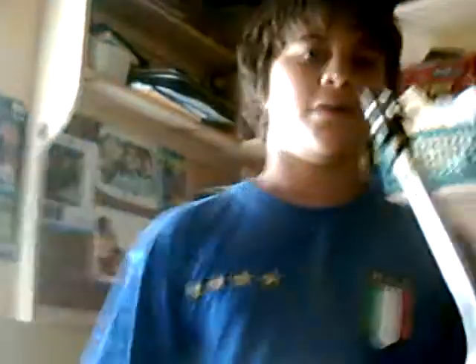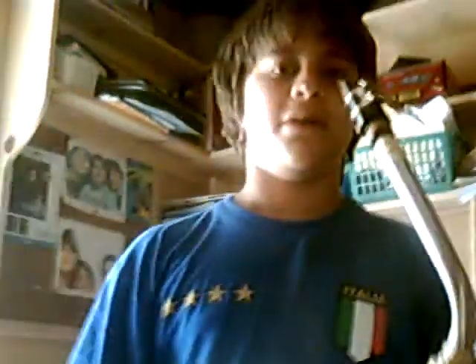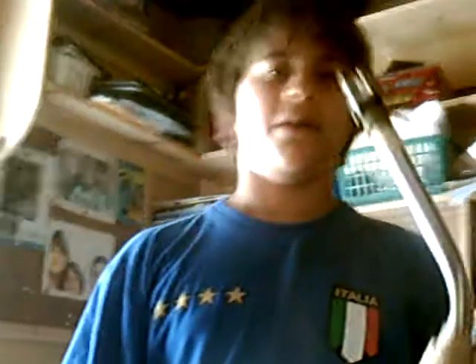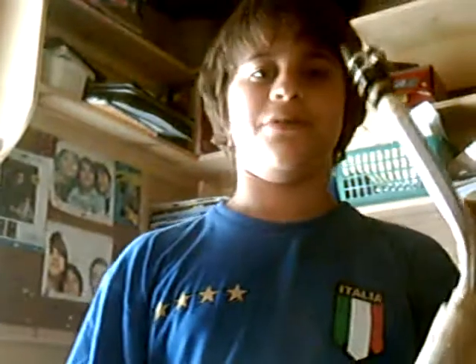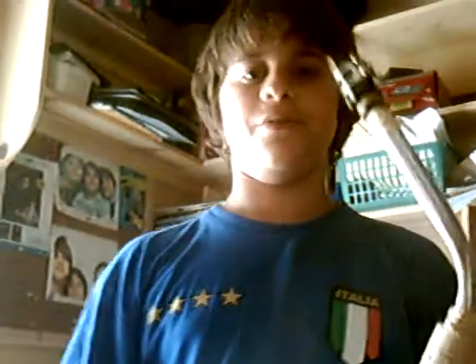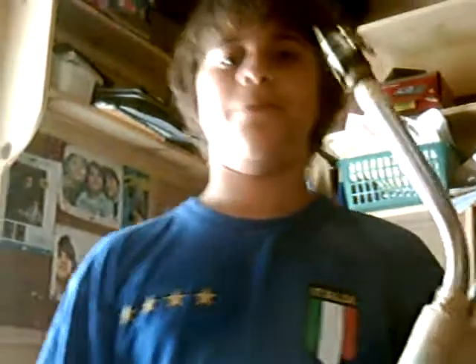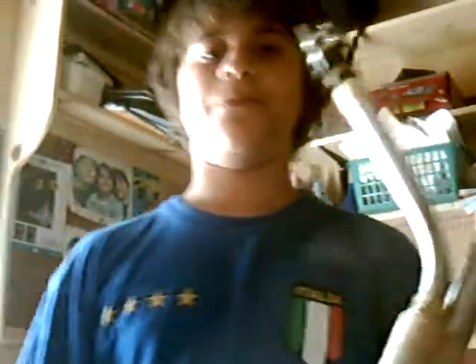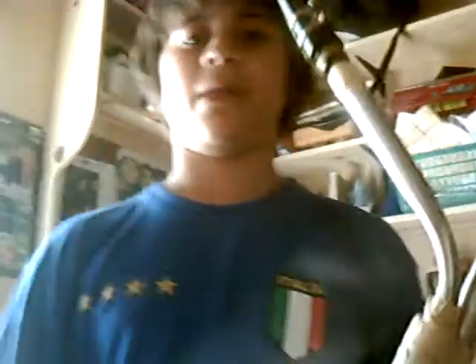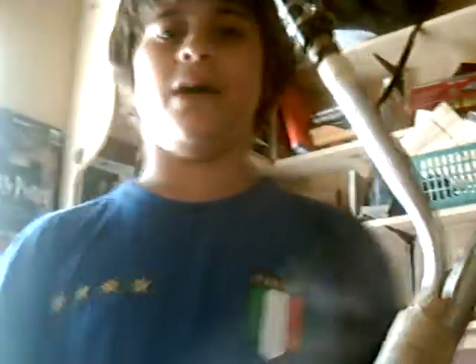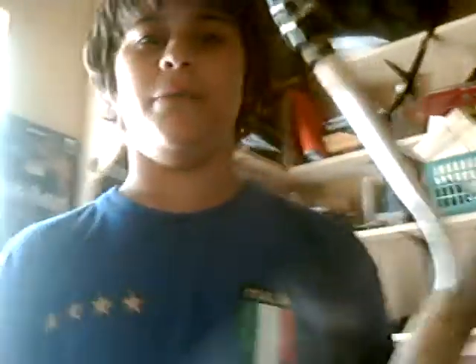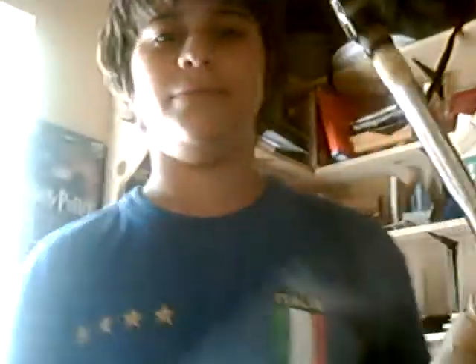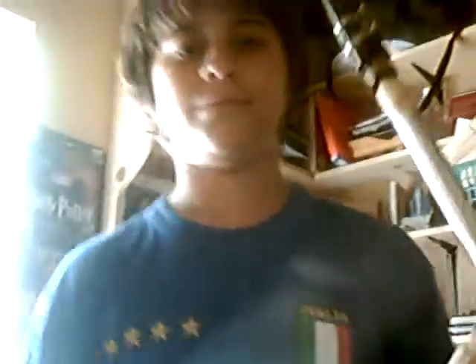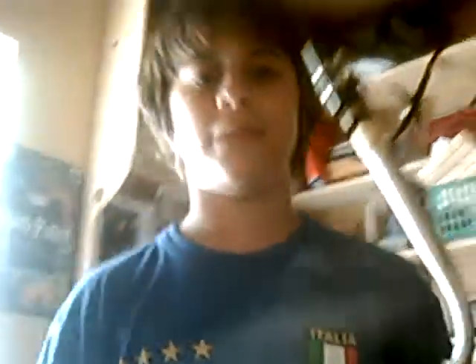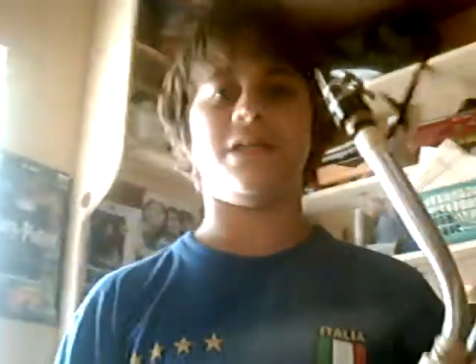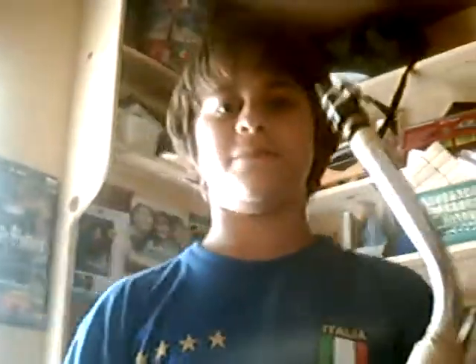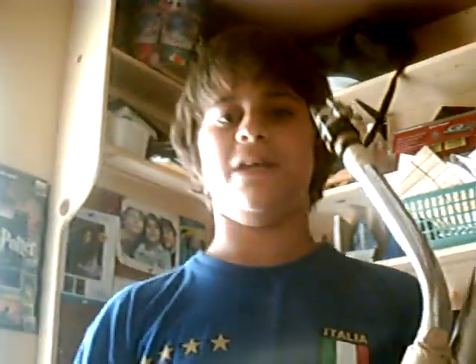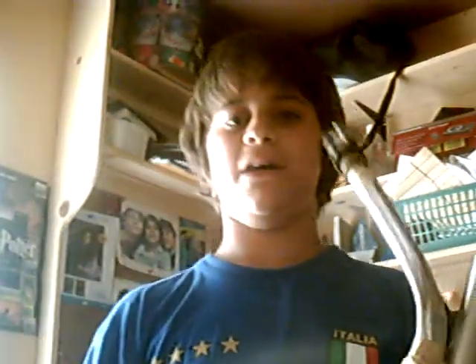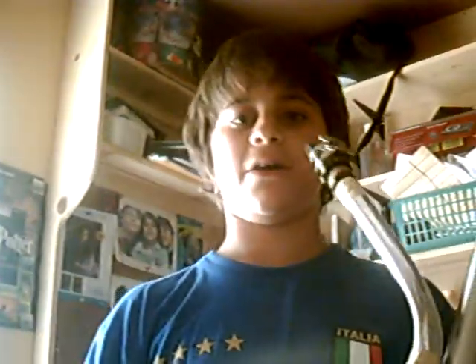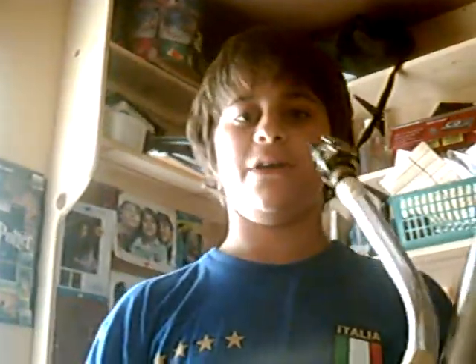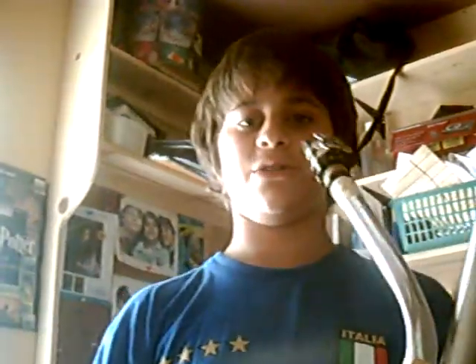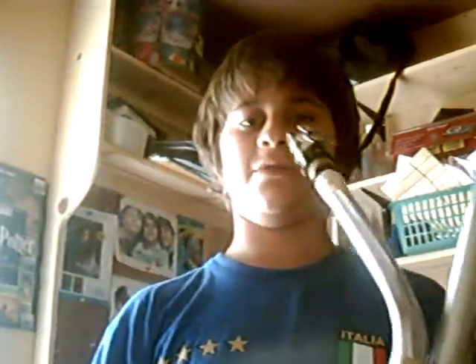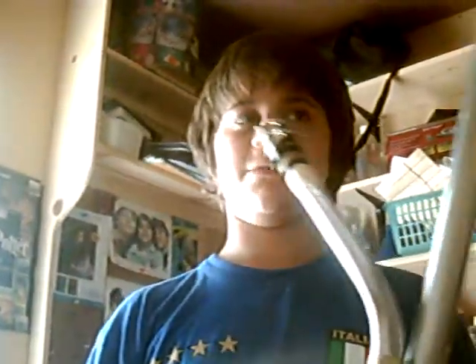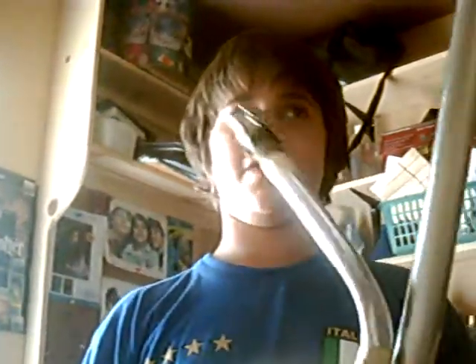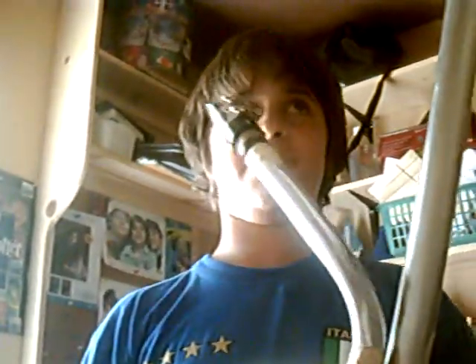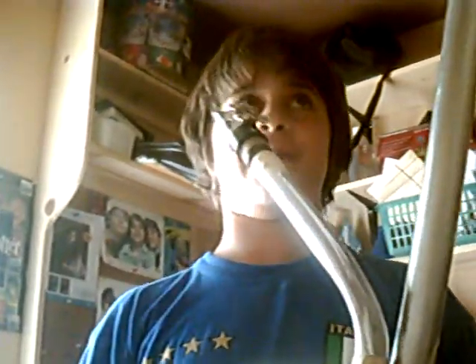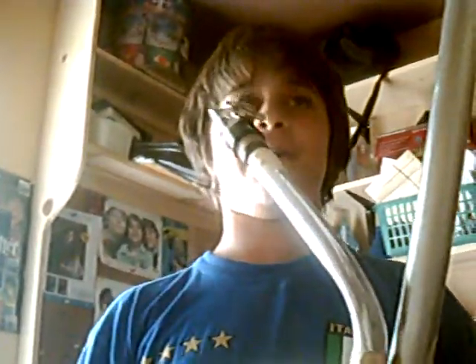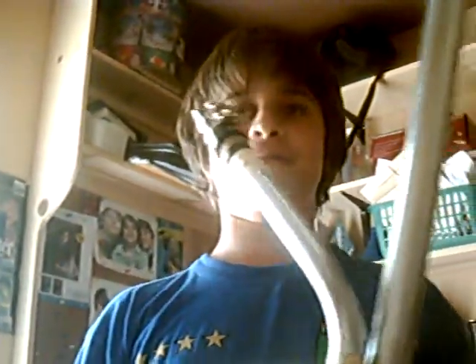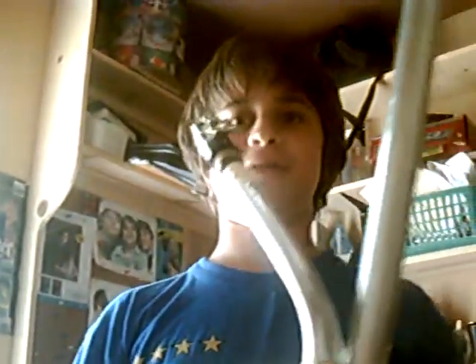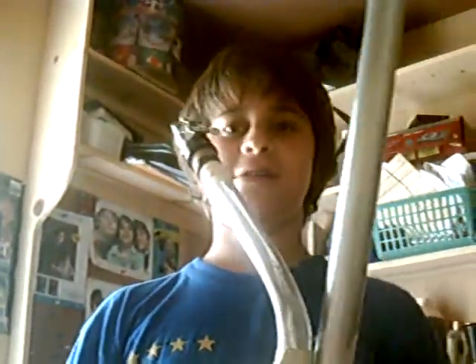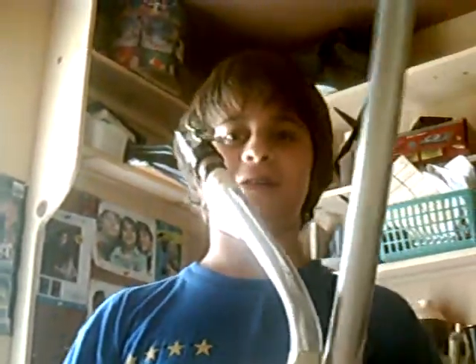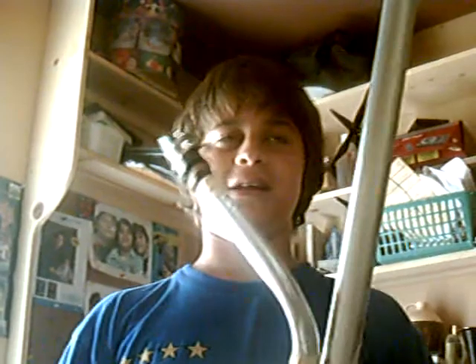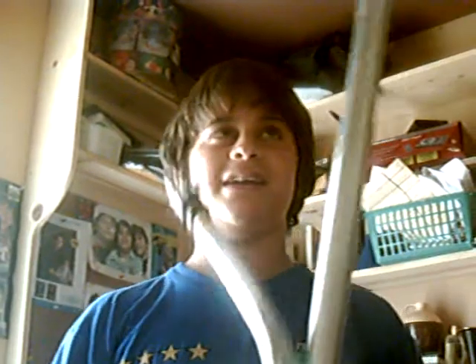Hey YouTube, it's me, Ocarina of Soul Flame 2055.